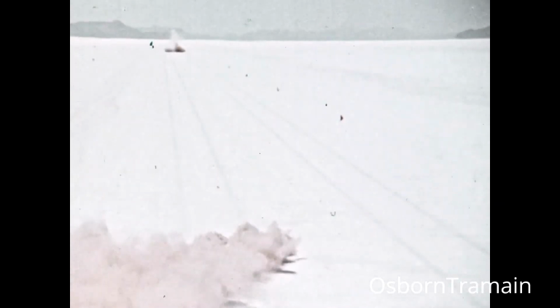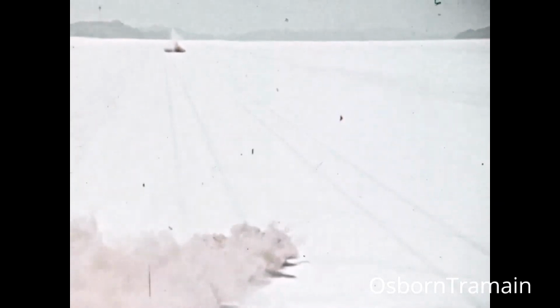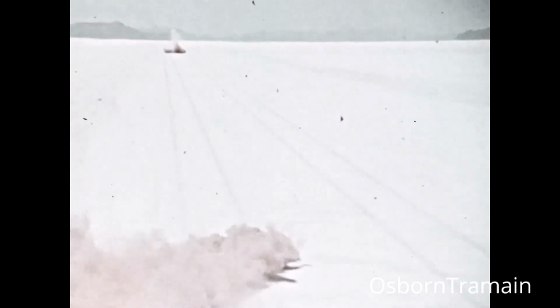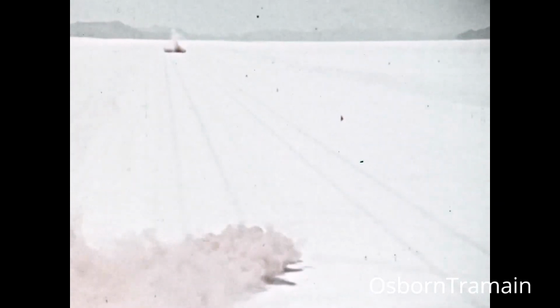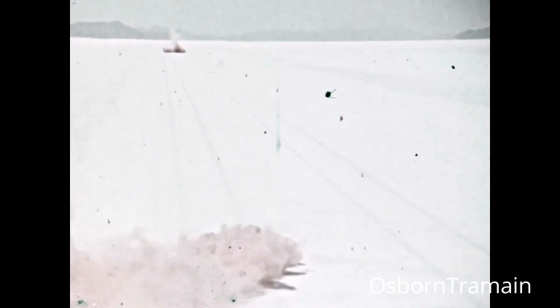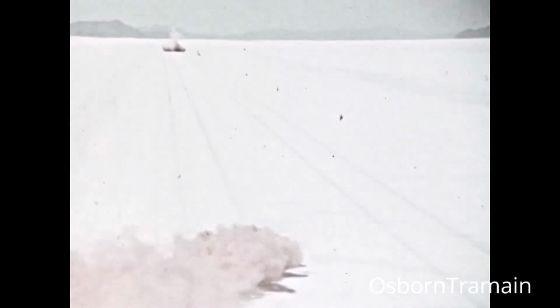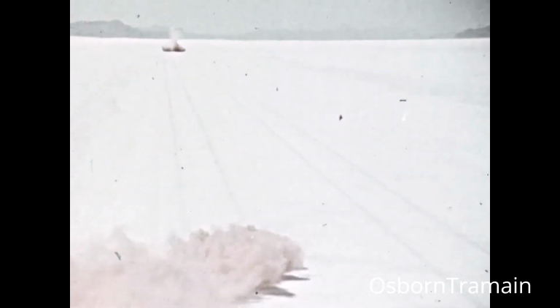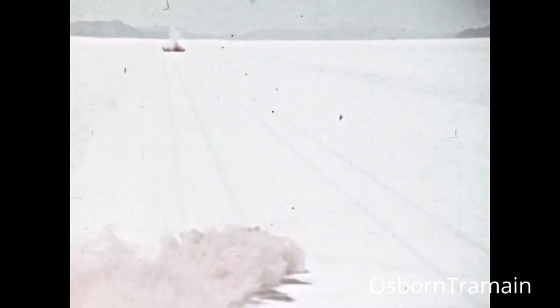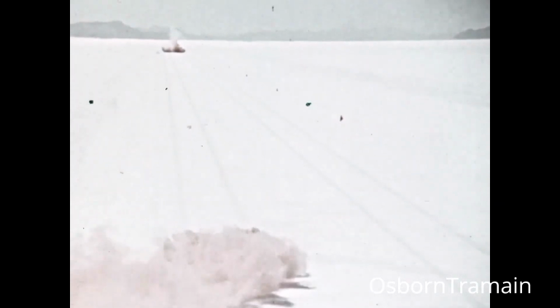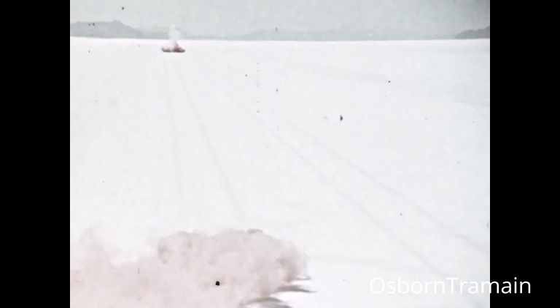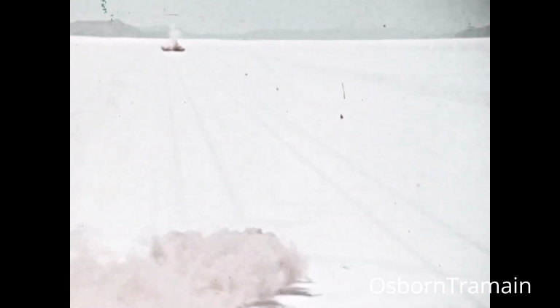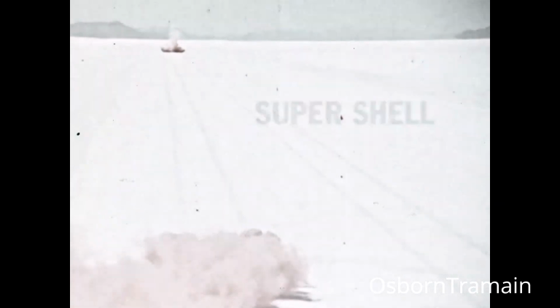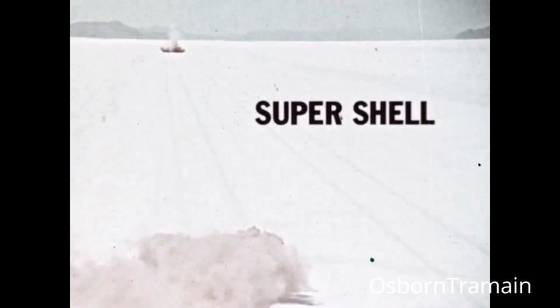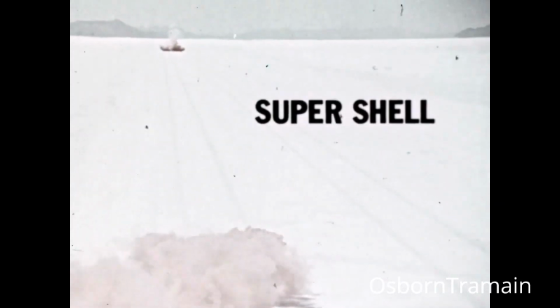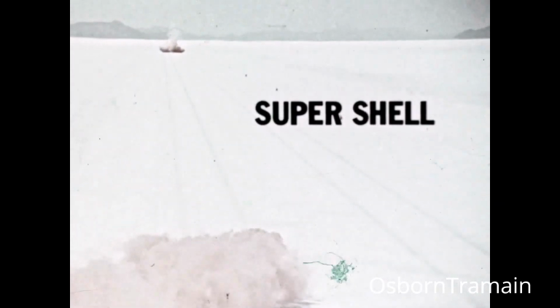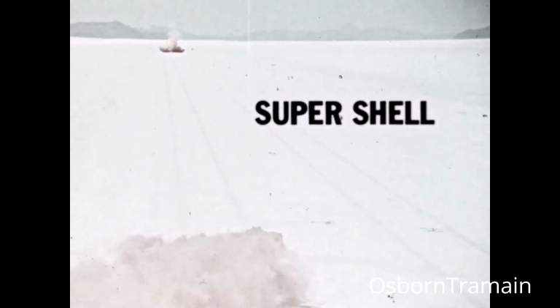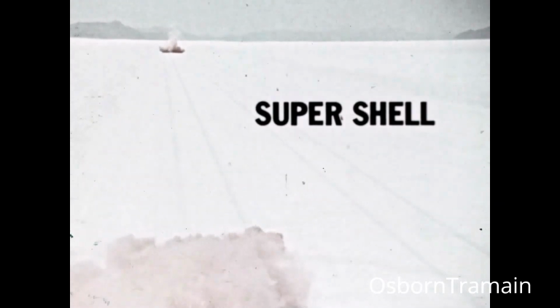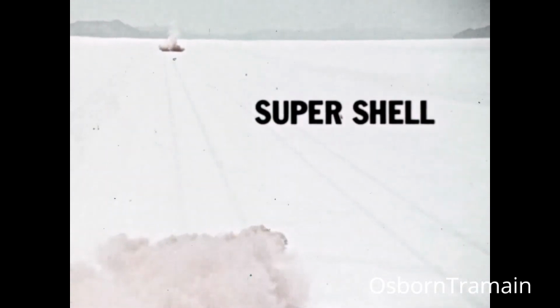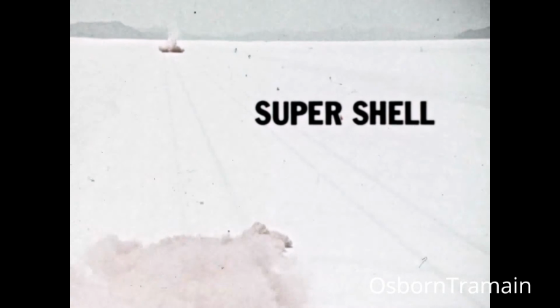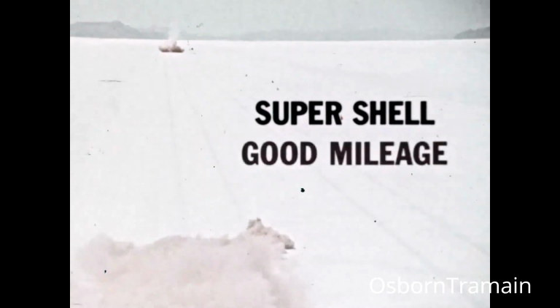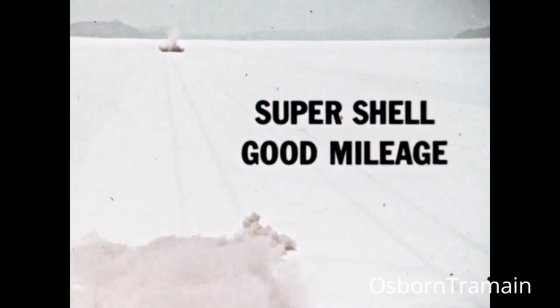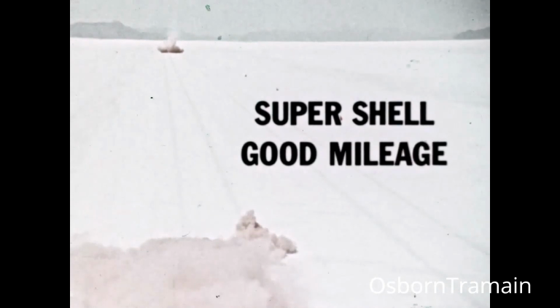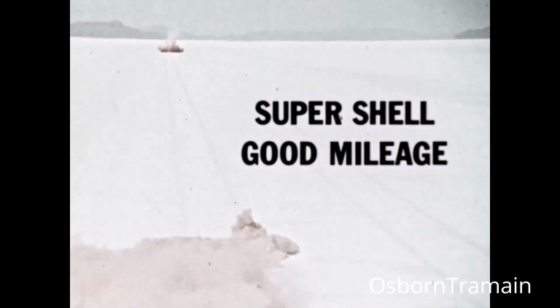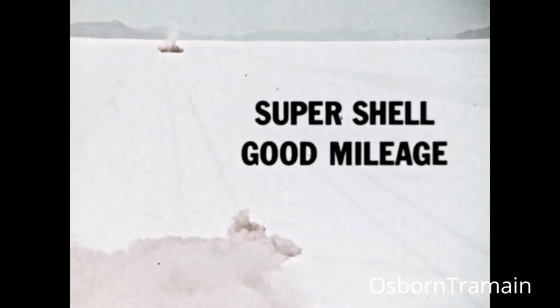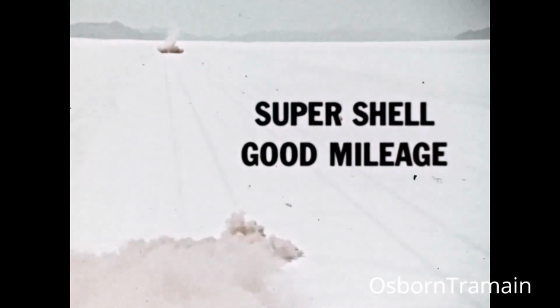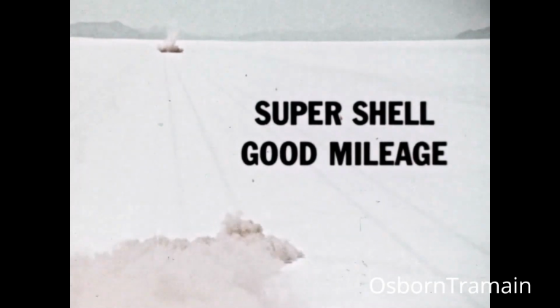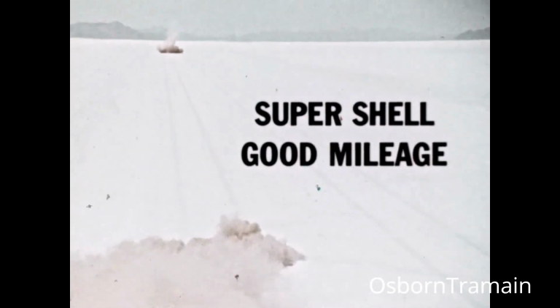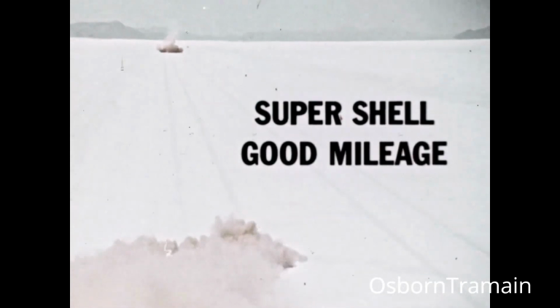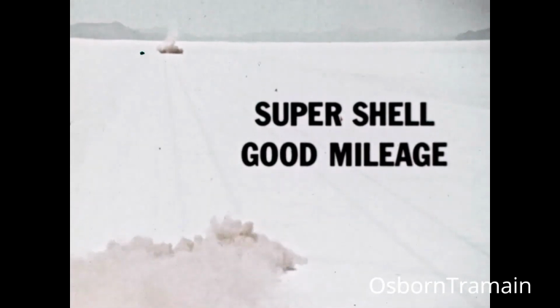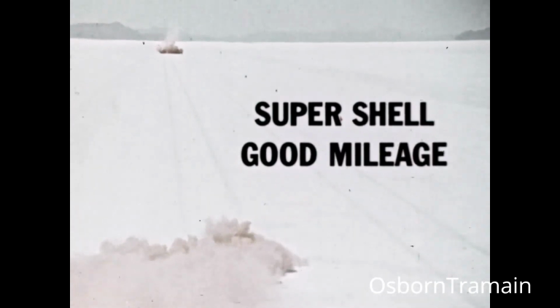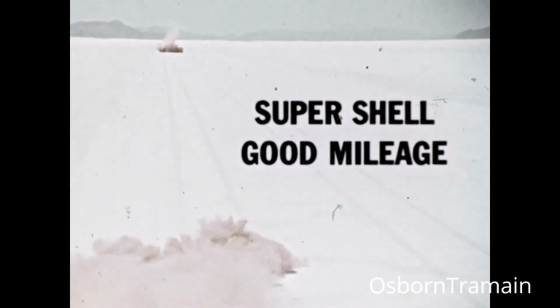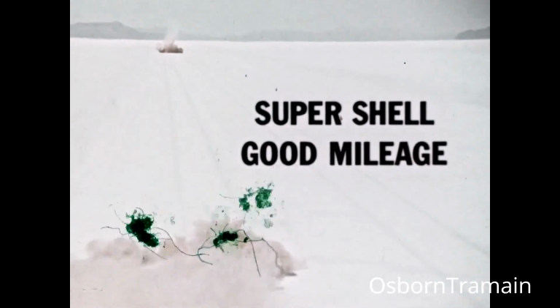If you want good mileage, fill up with Super Shell — good mileage gasoline.